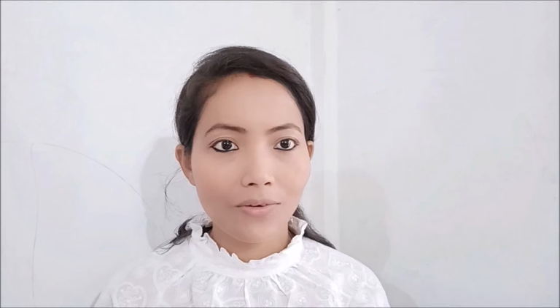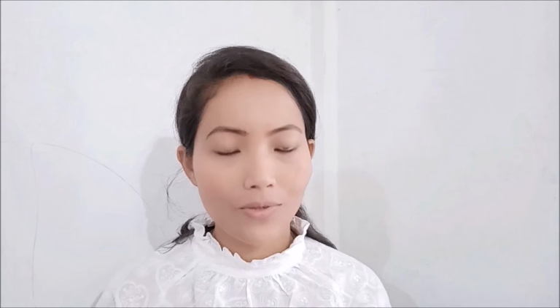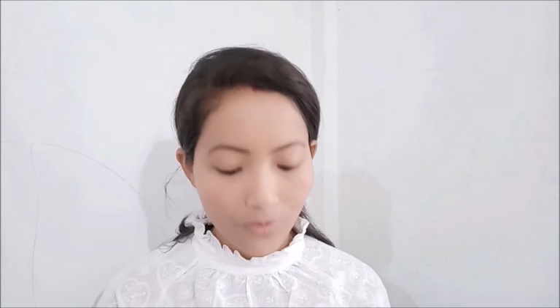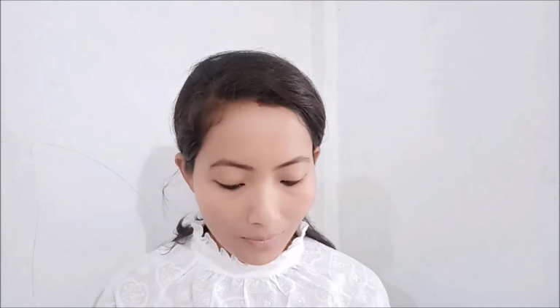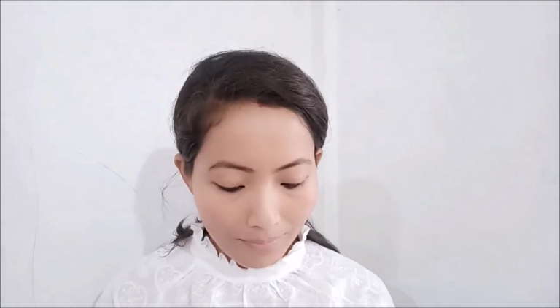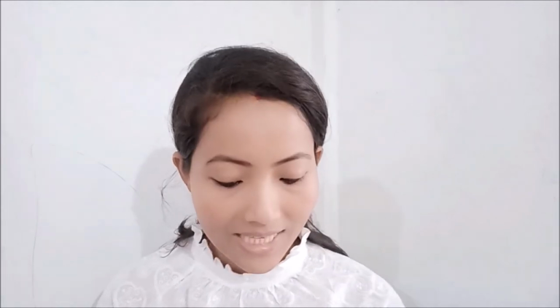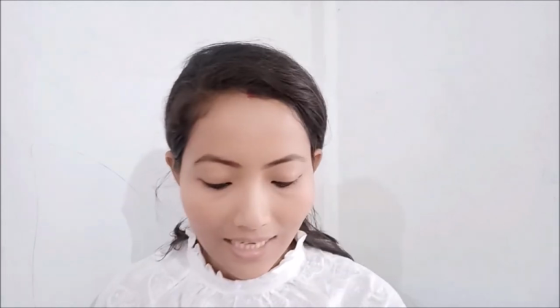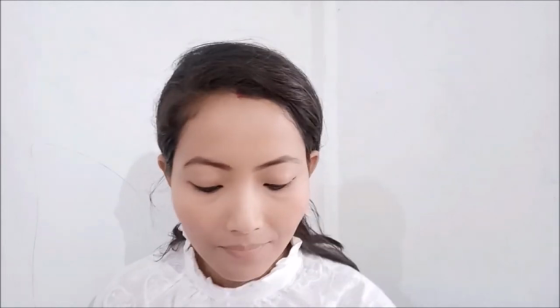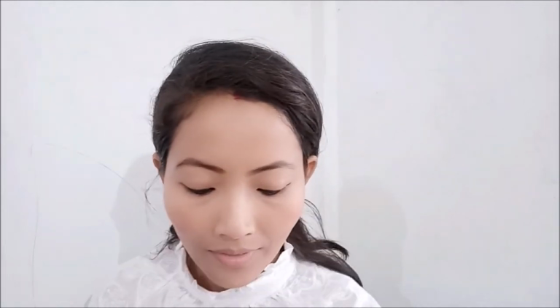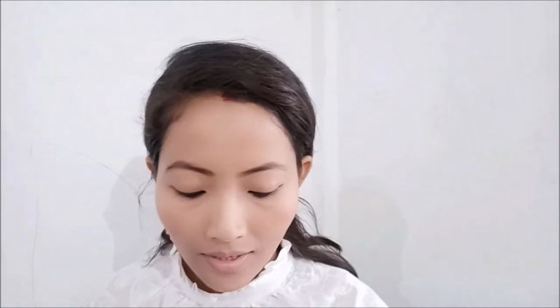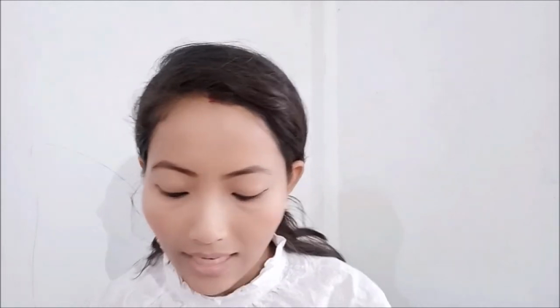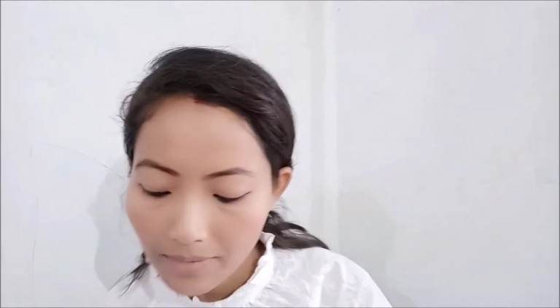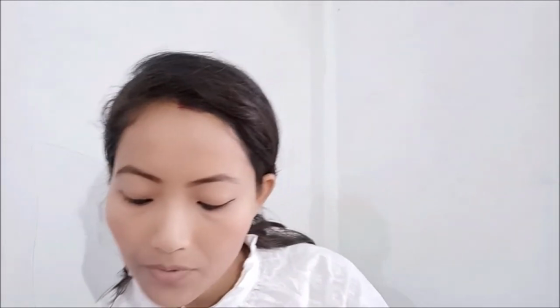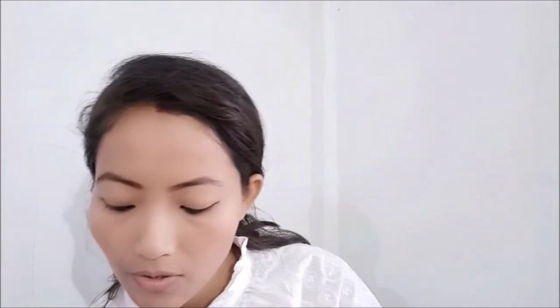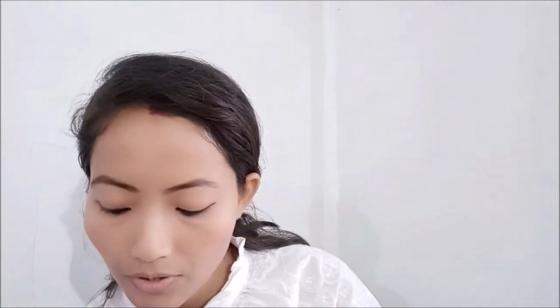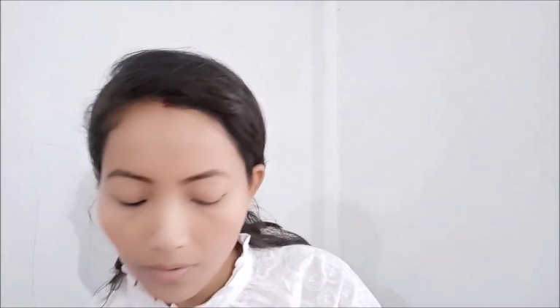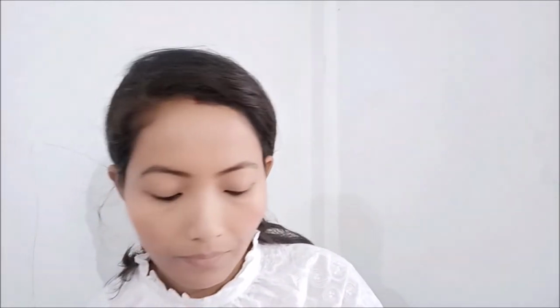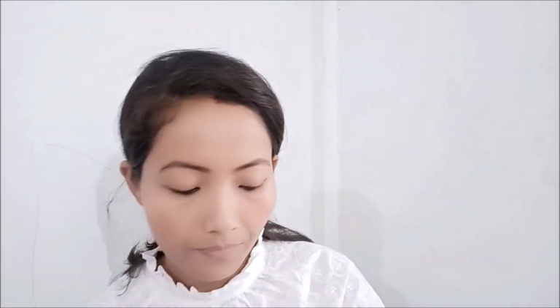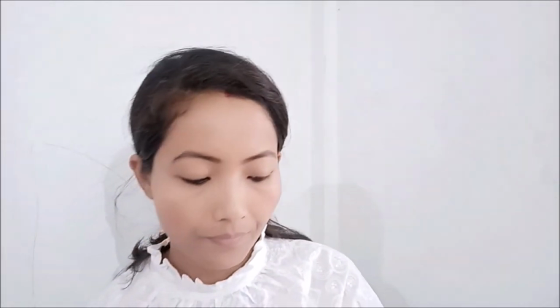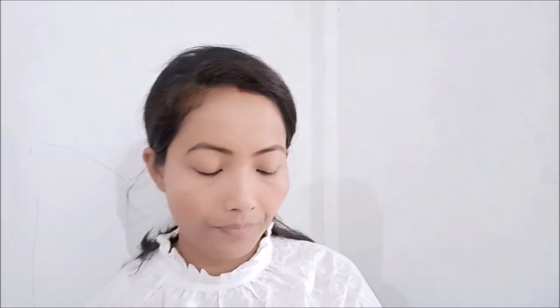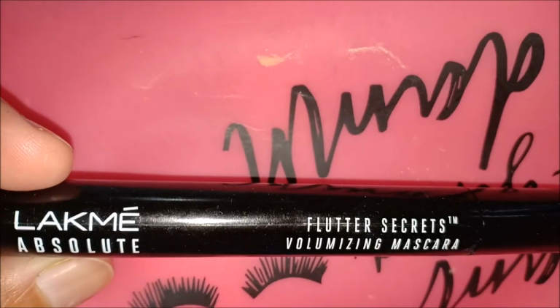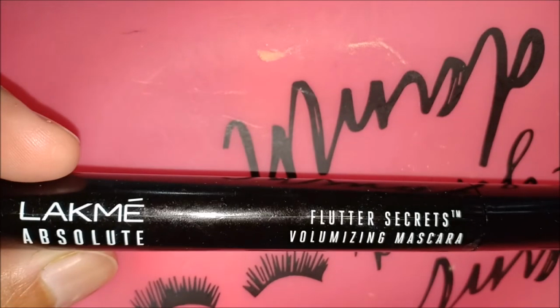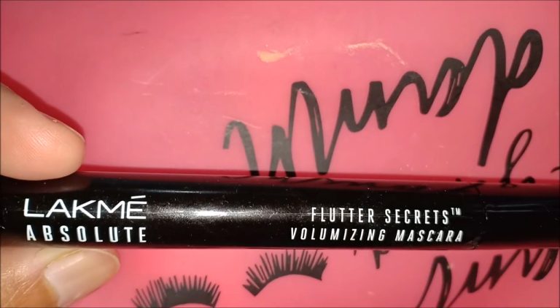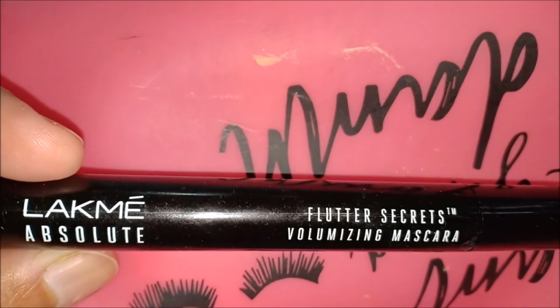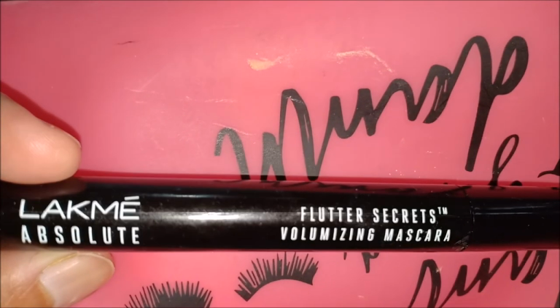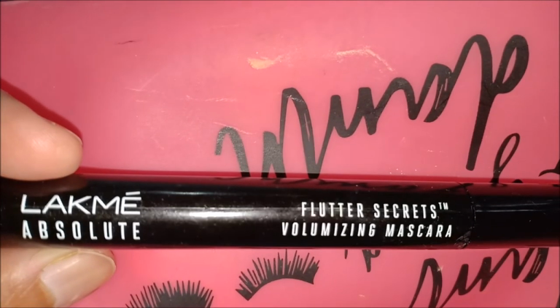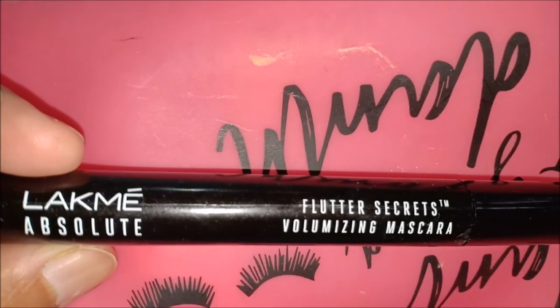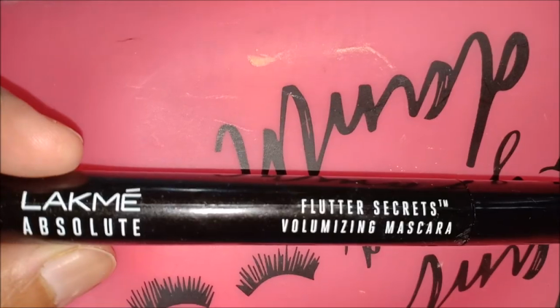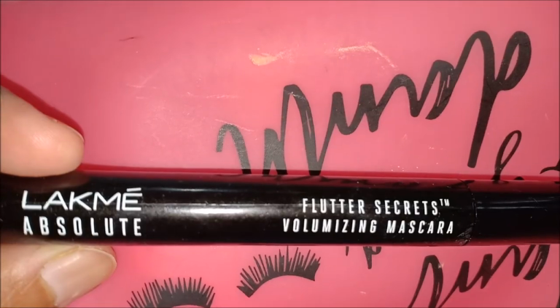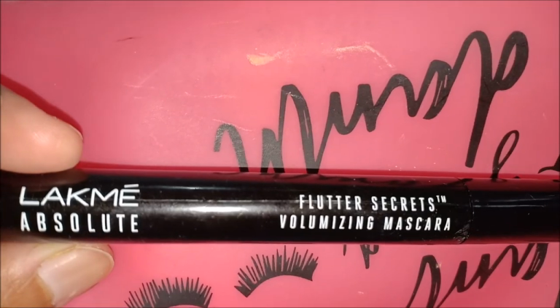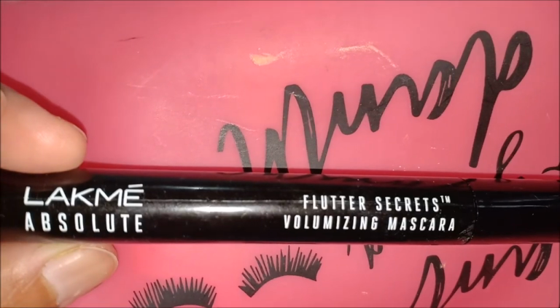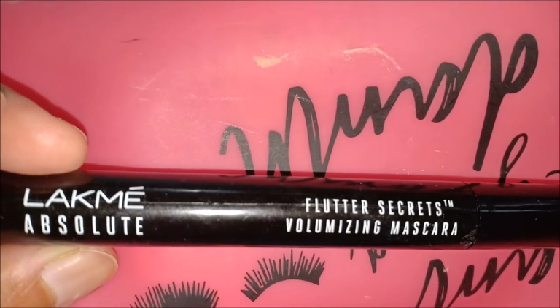I am using Lacmi Absoluter mascara for my lashes.